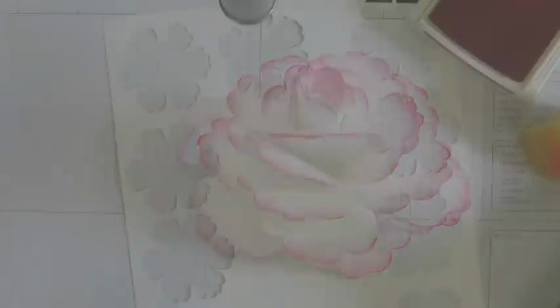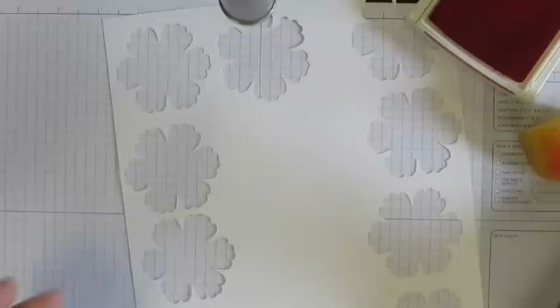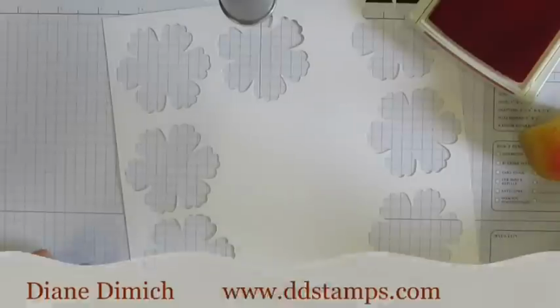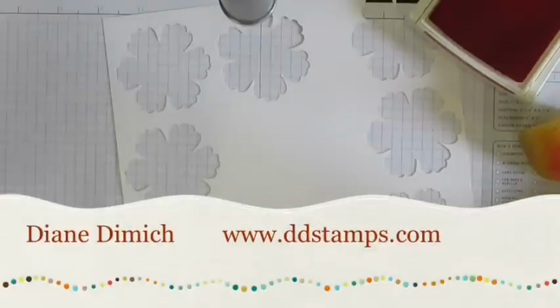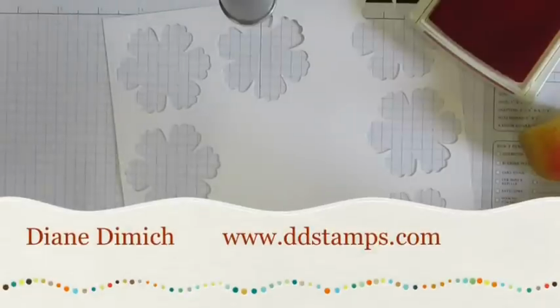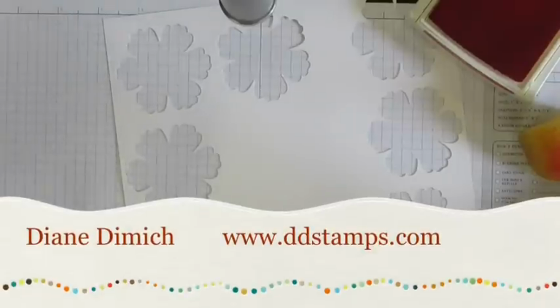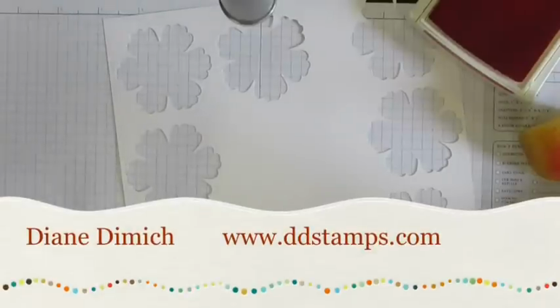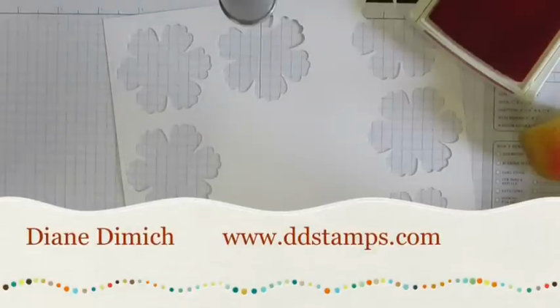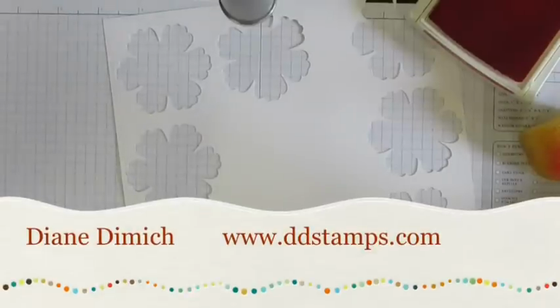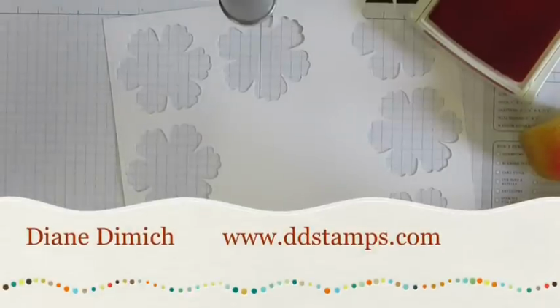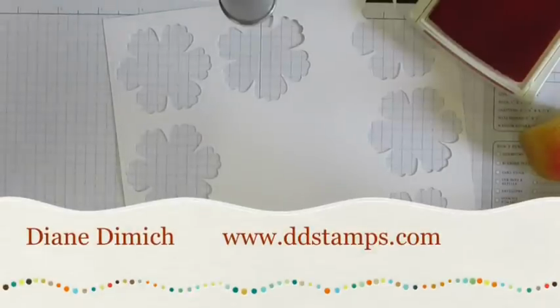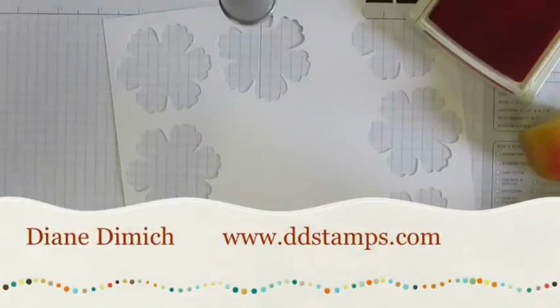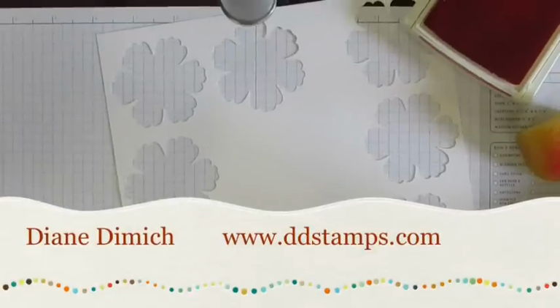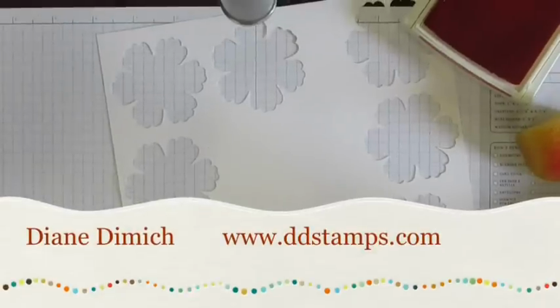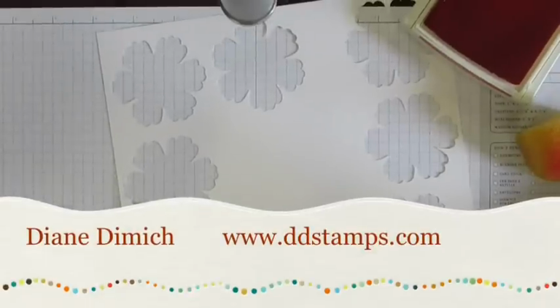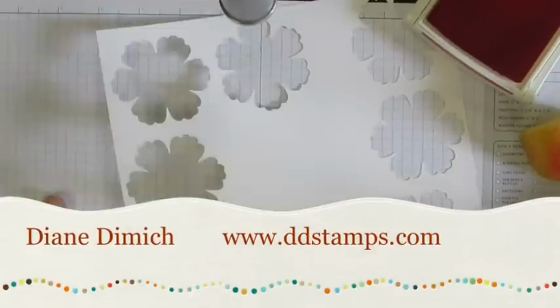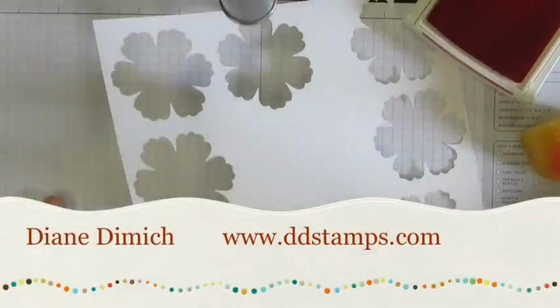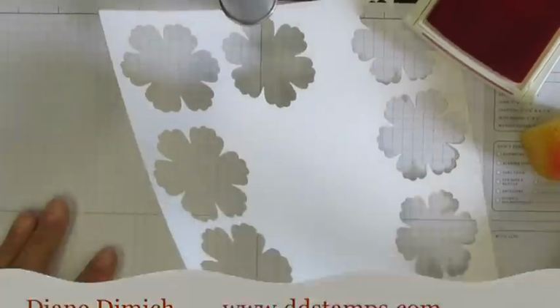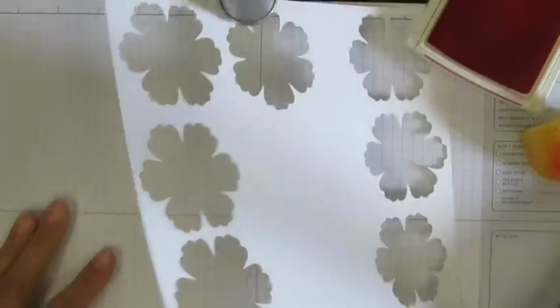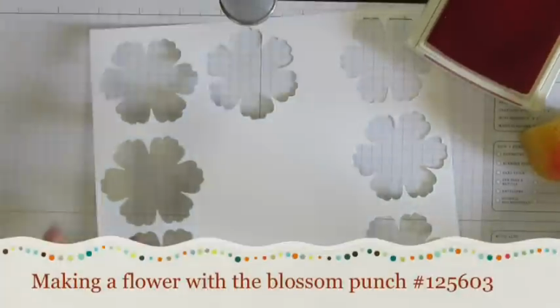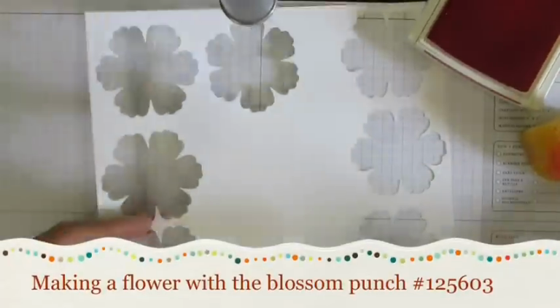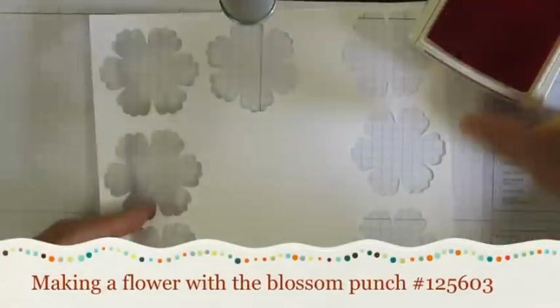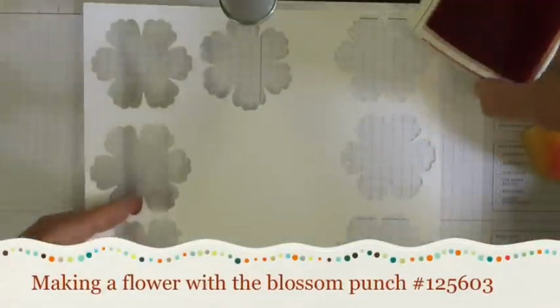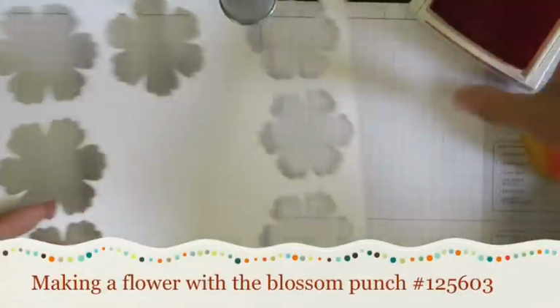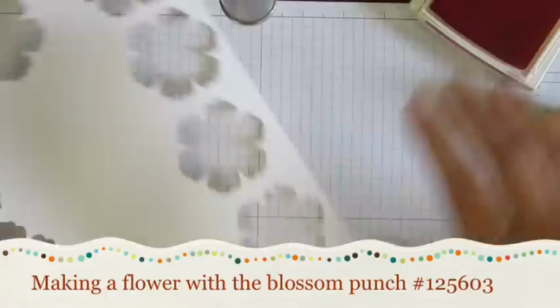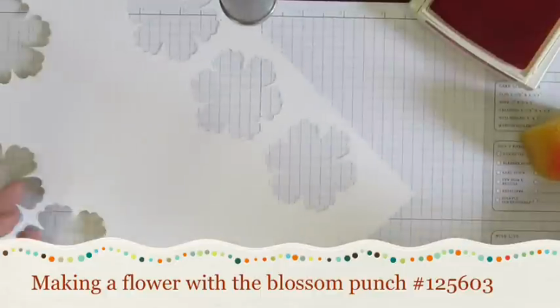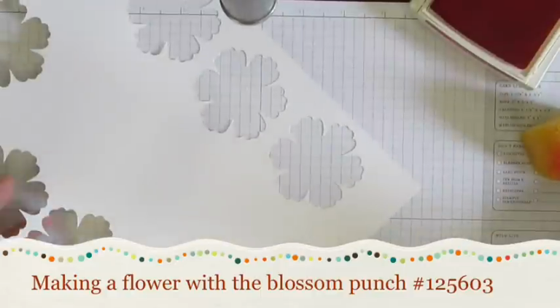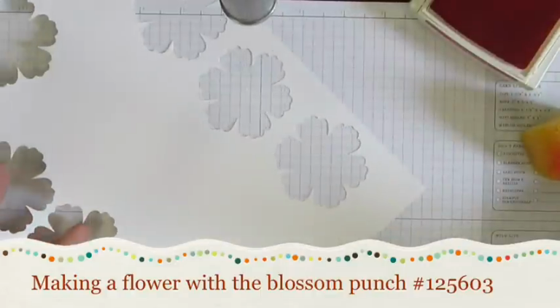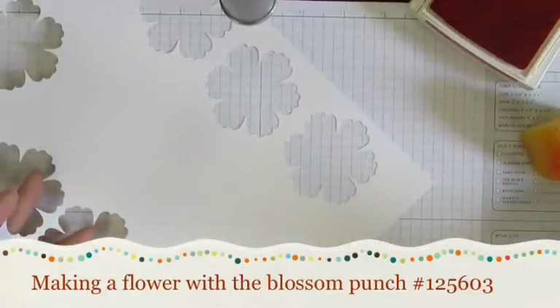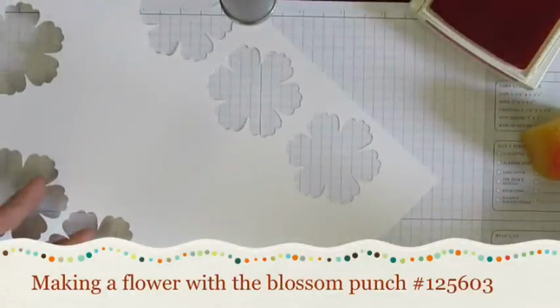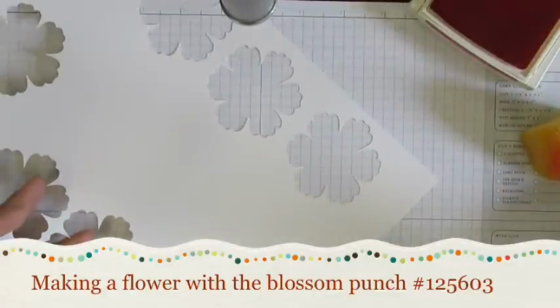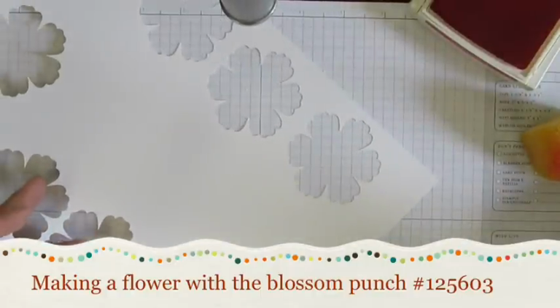Hi Stampers, it's me Diane Dimich from ddstamps.com and I am going to do just a real short video on how to make a paper flower.